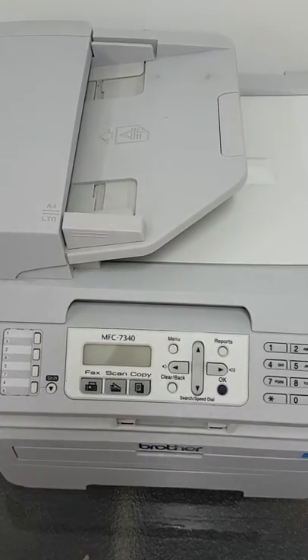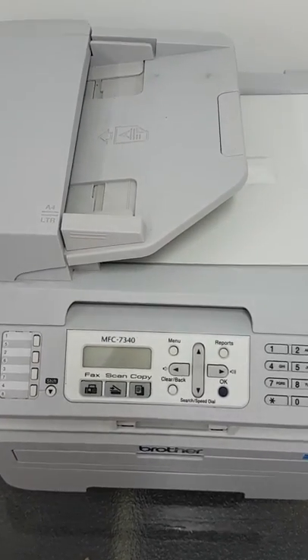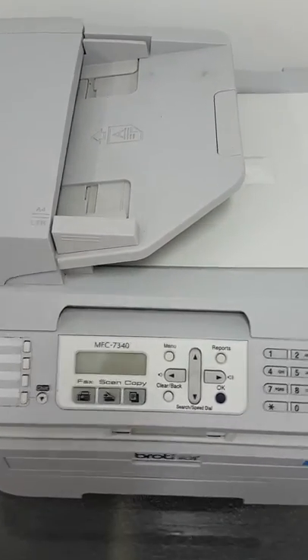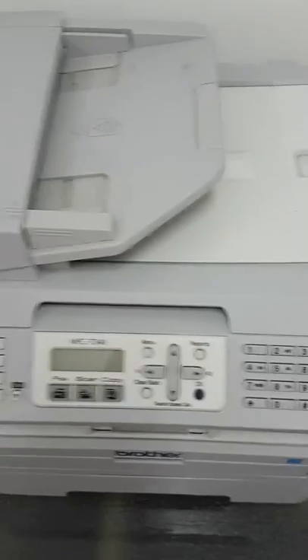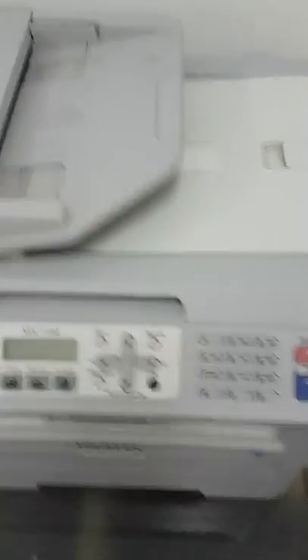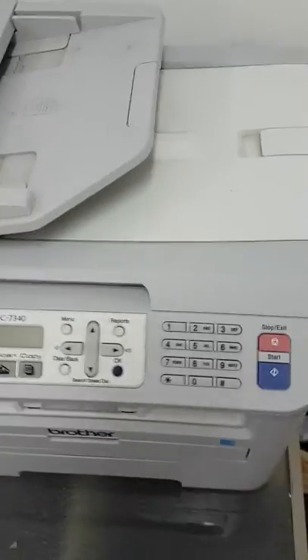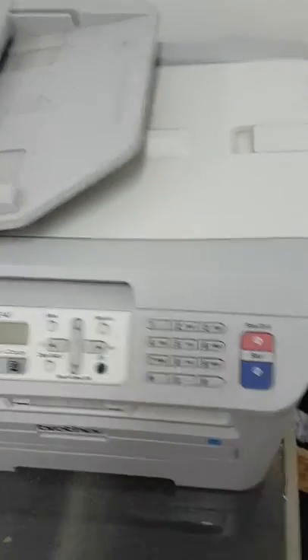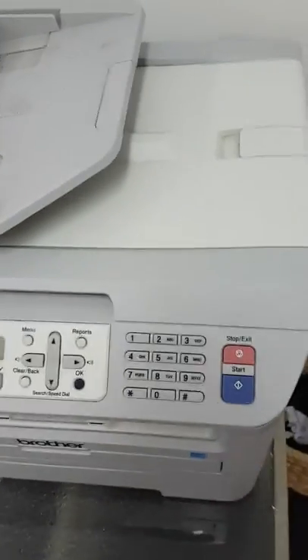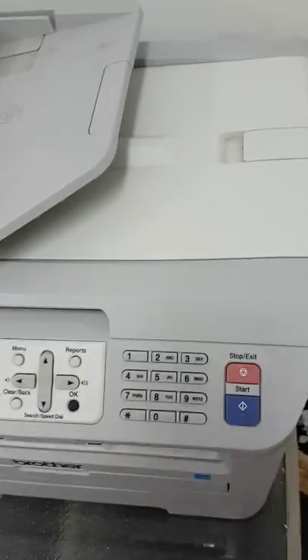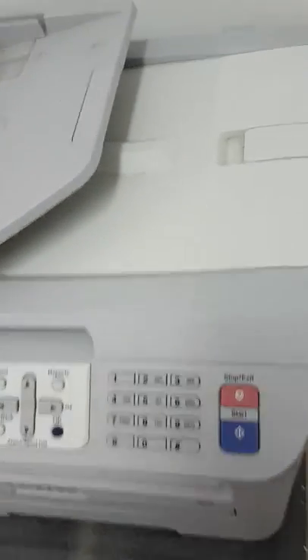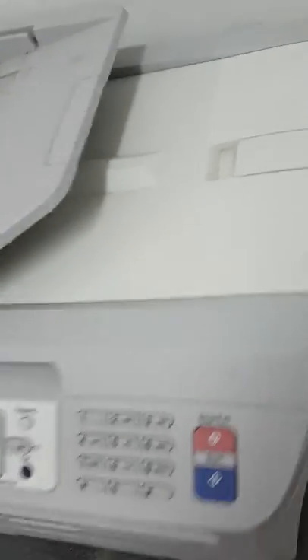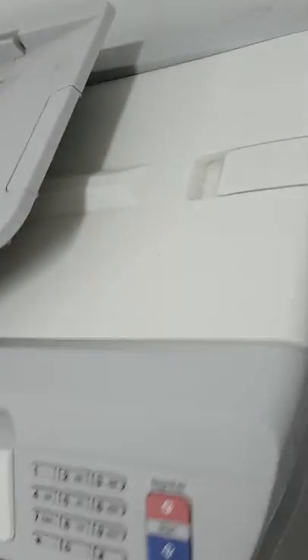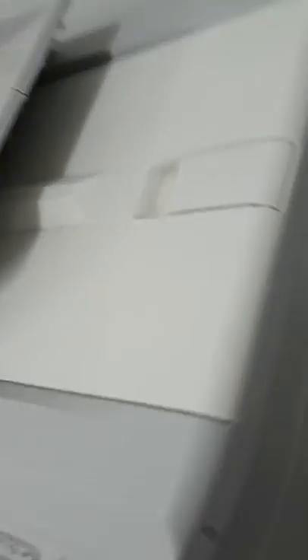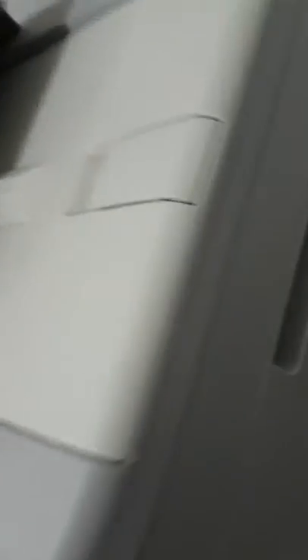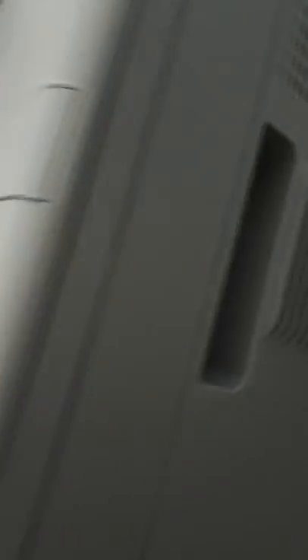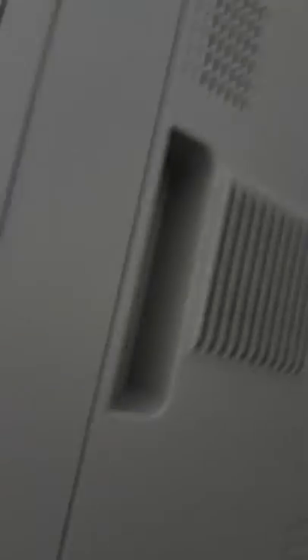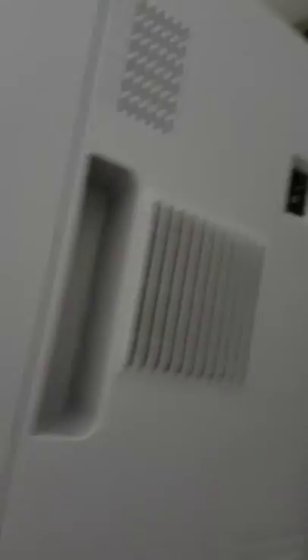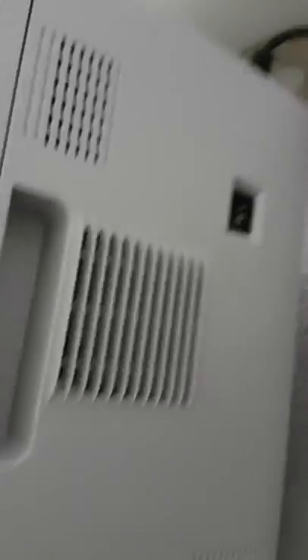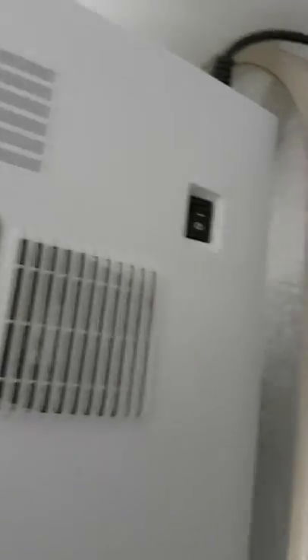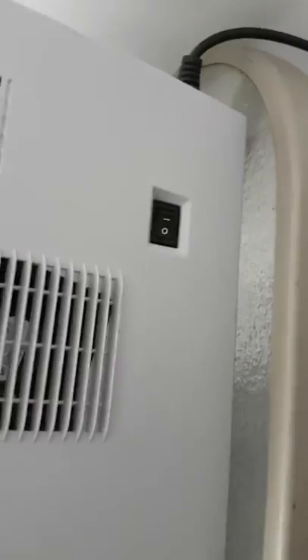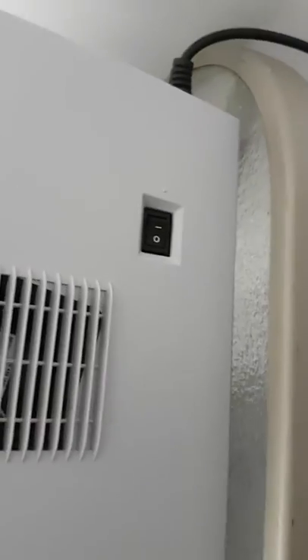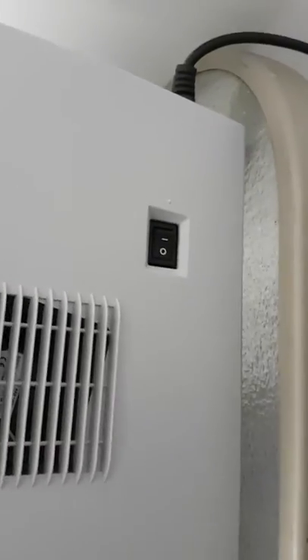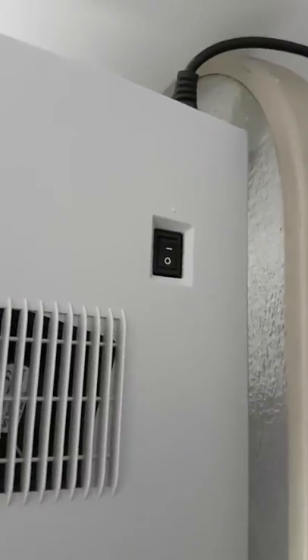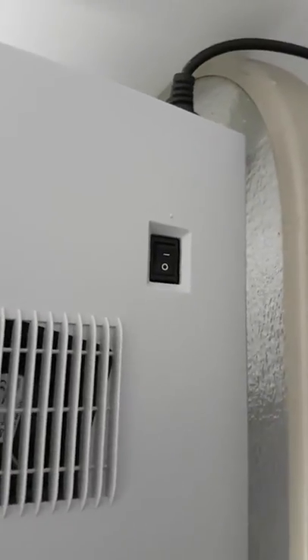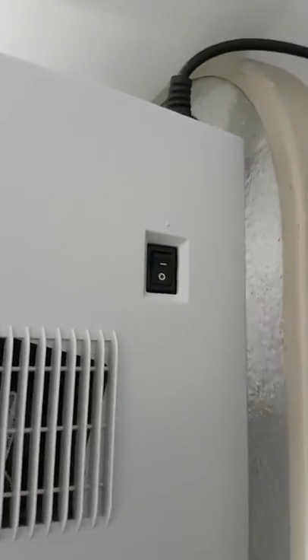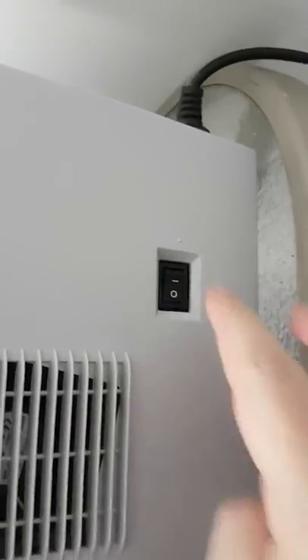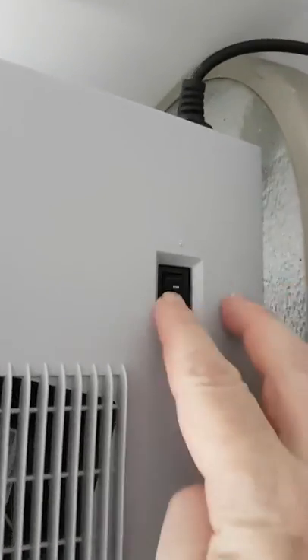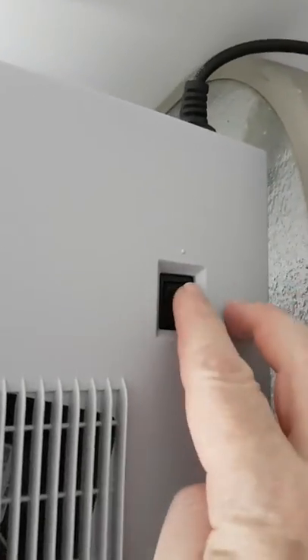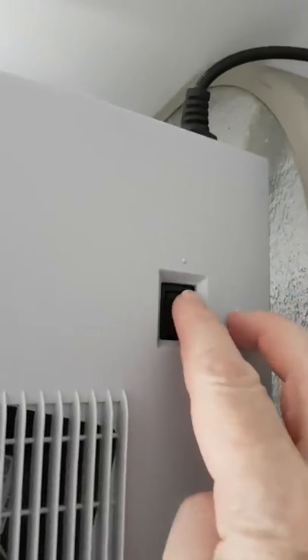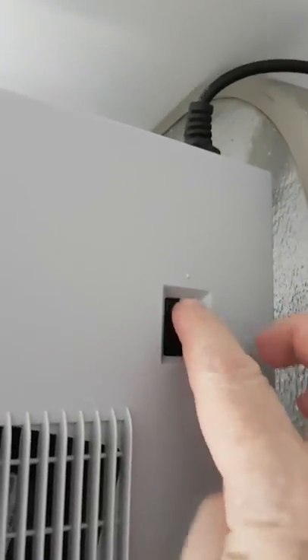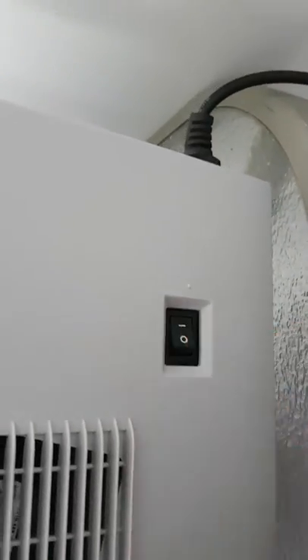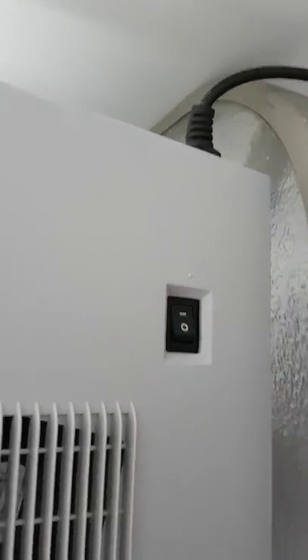Frederica, so the power switch is over this side. This rocker switch here — turn it on.